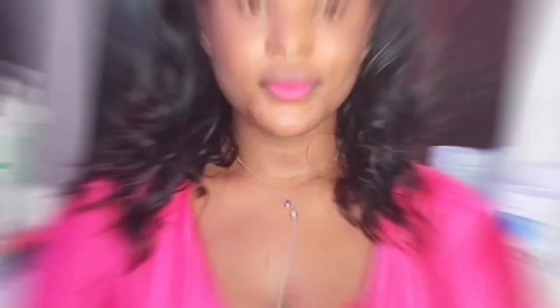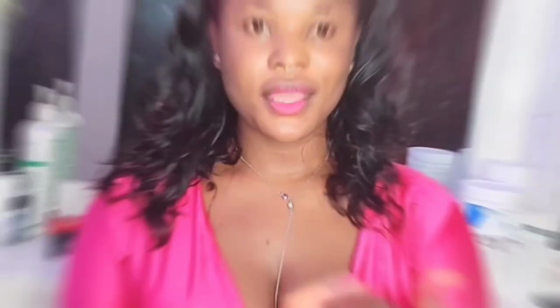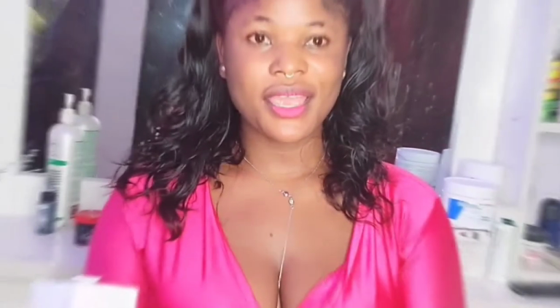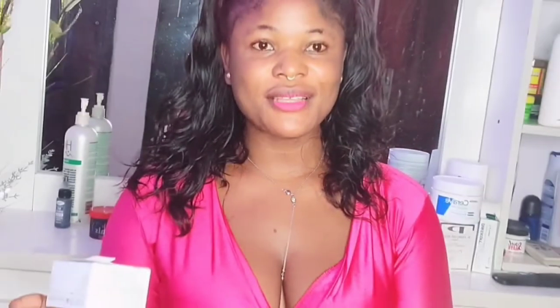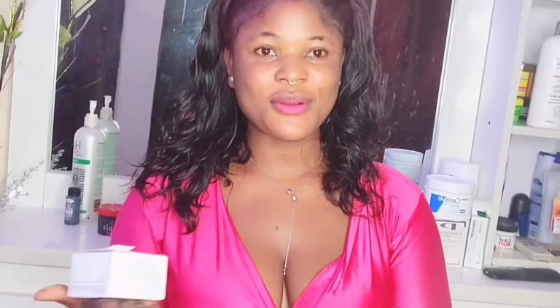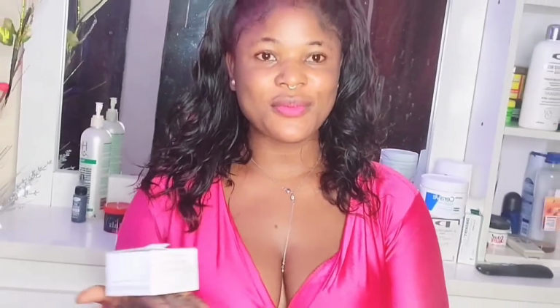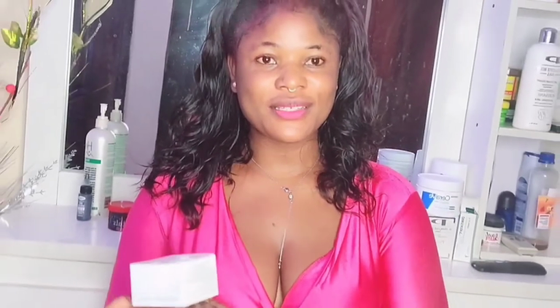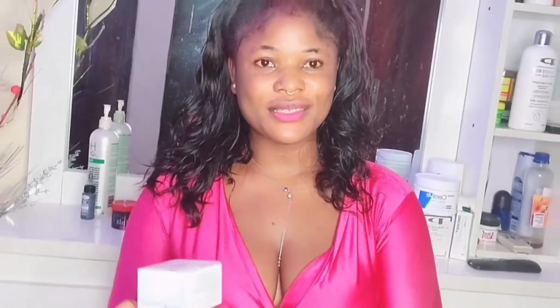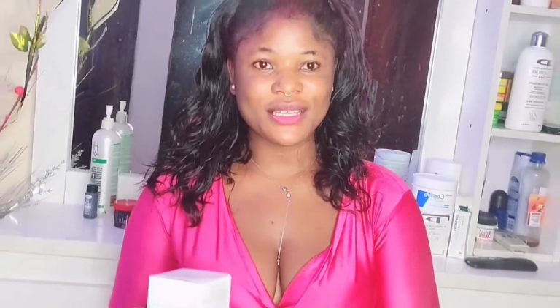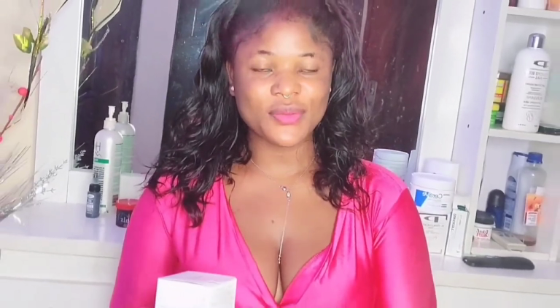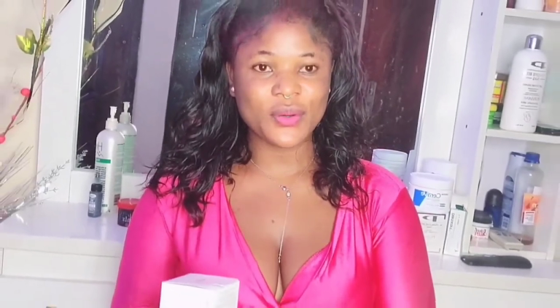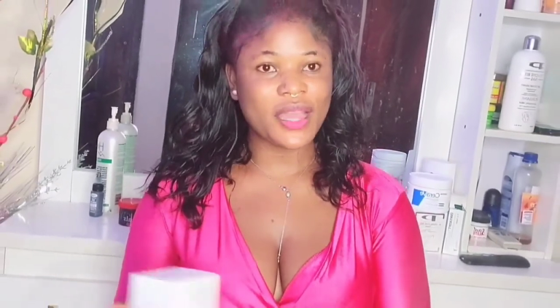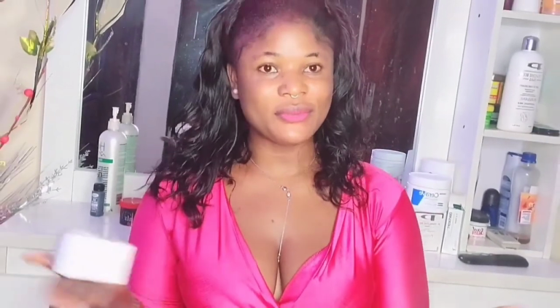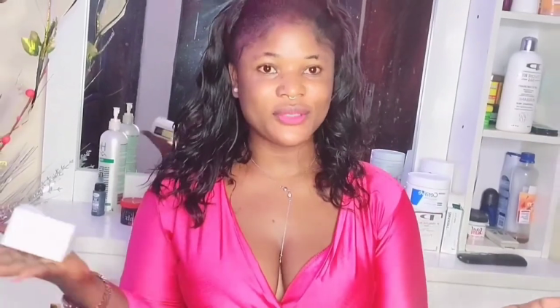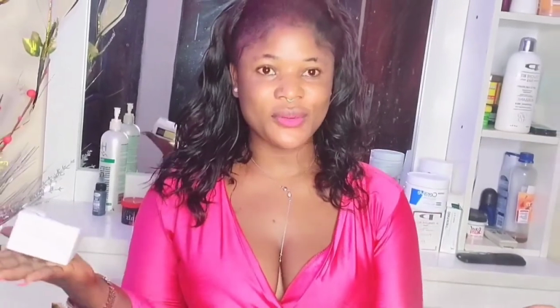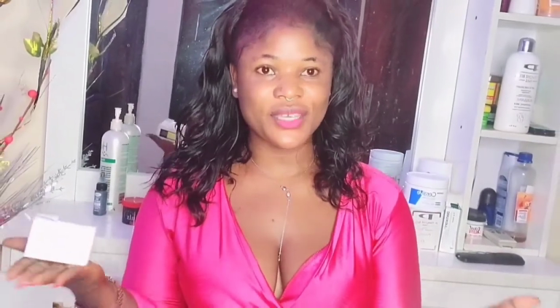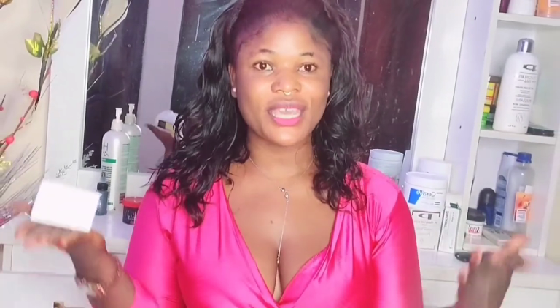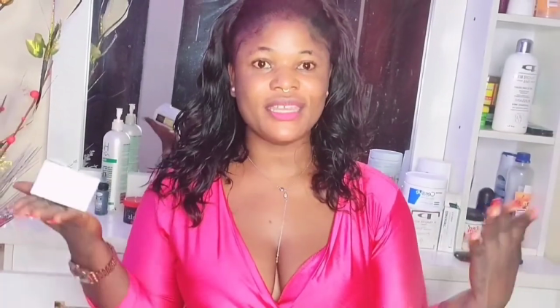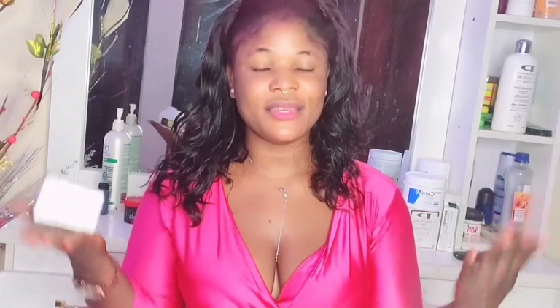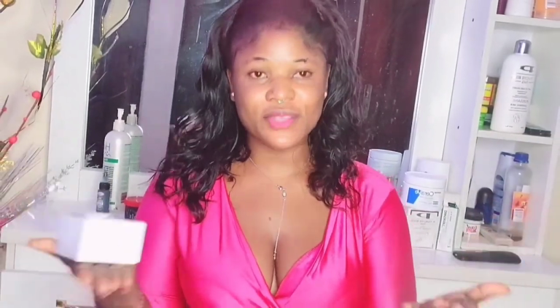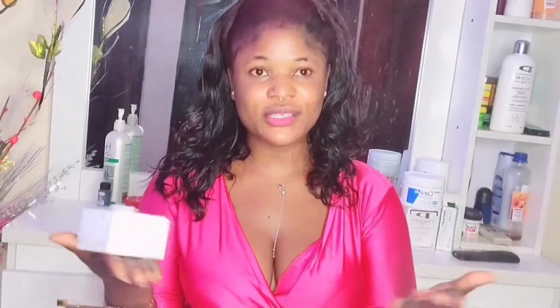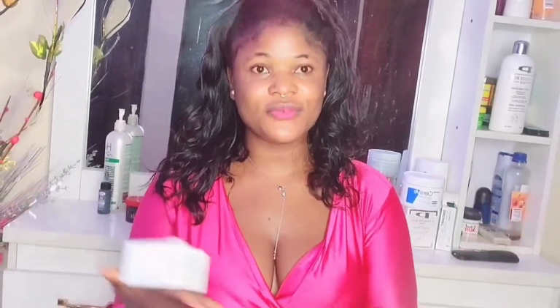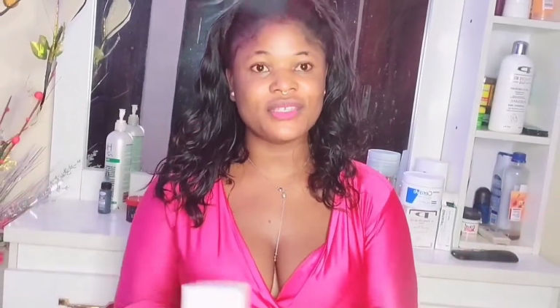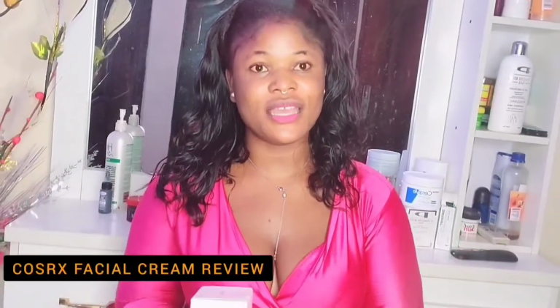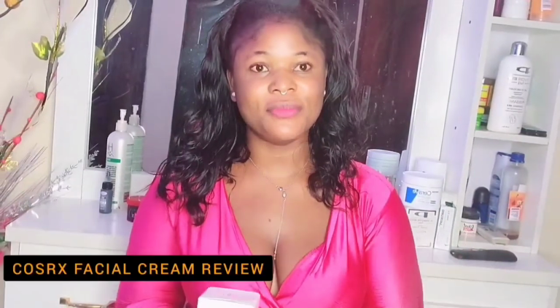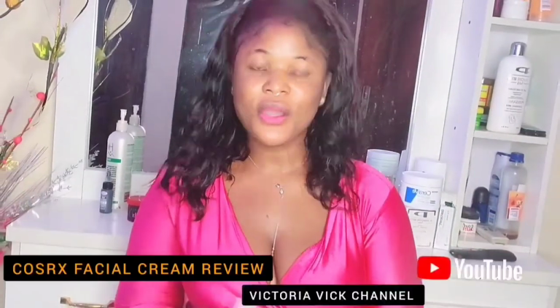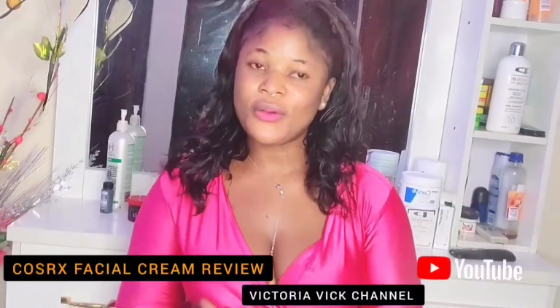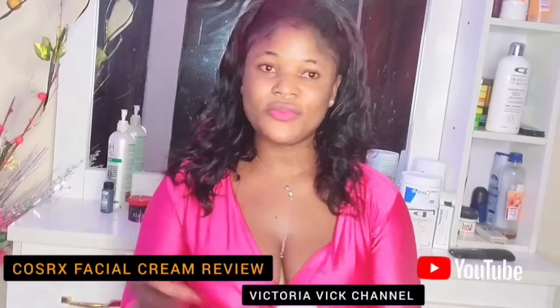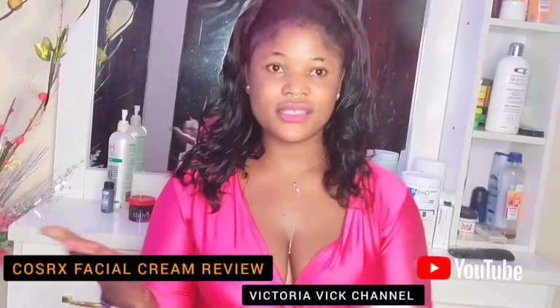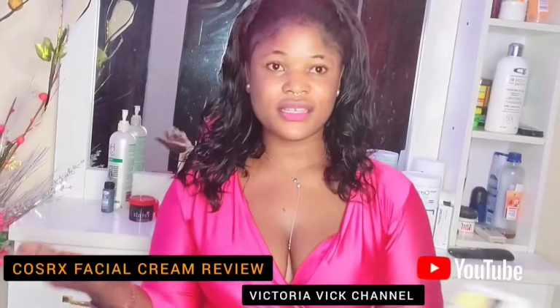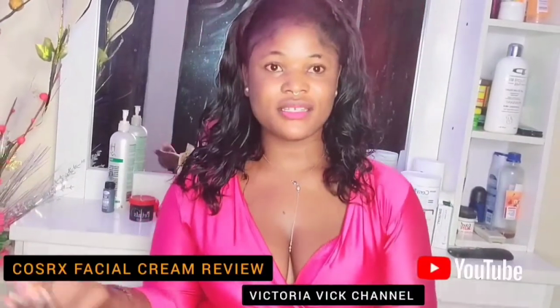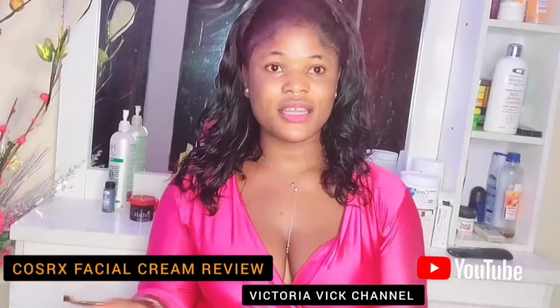Hey guys, welcome back to today's video. I am Vidya Vick, and if this is a surprise, I will see you in the sky.